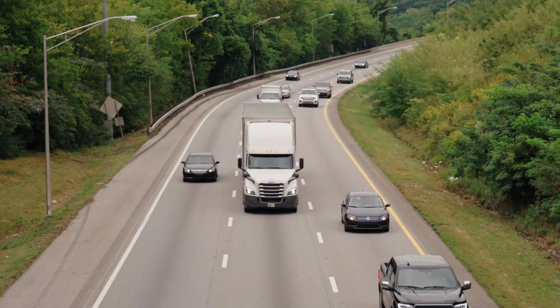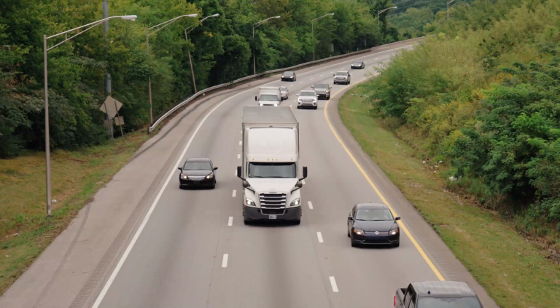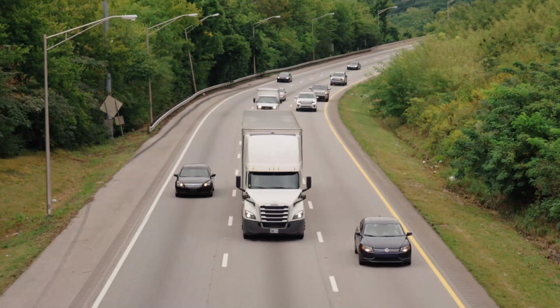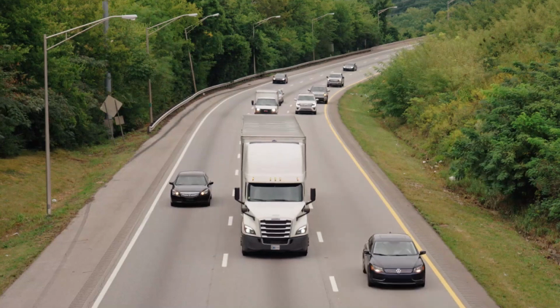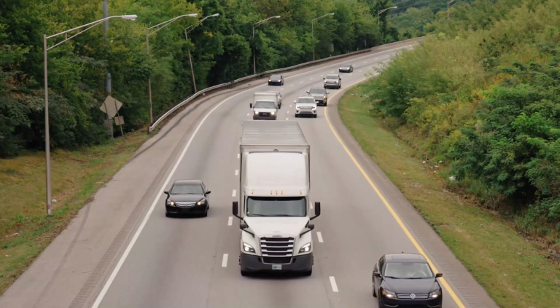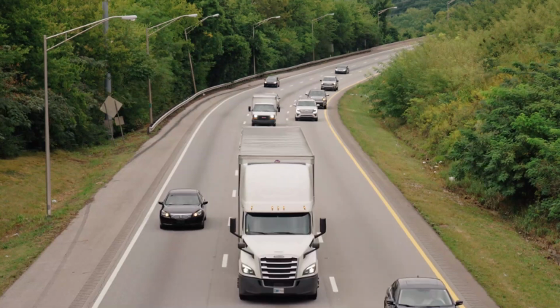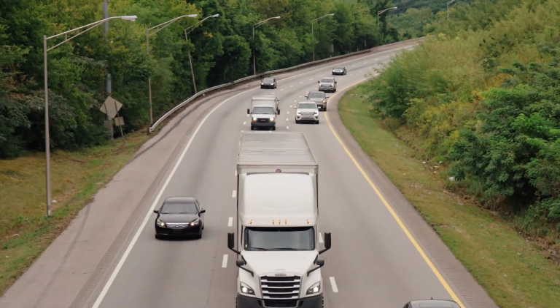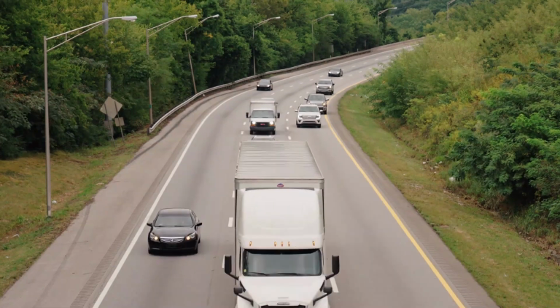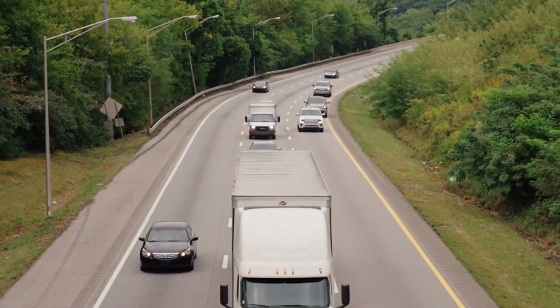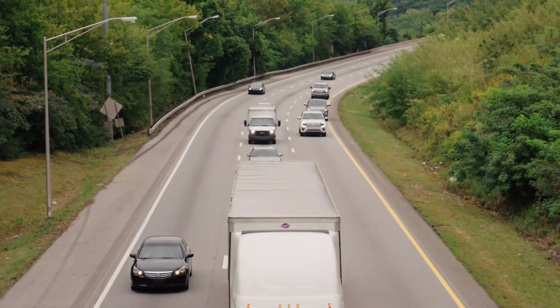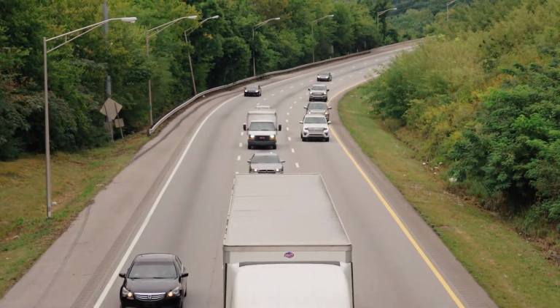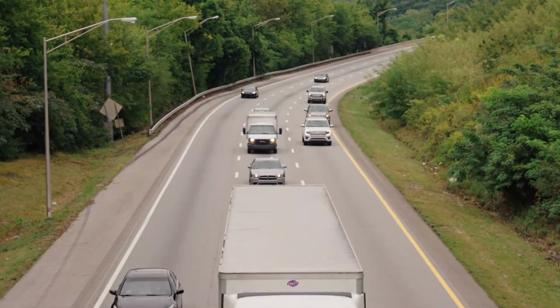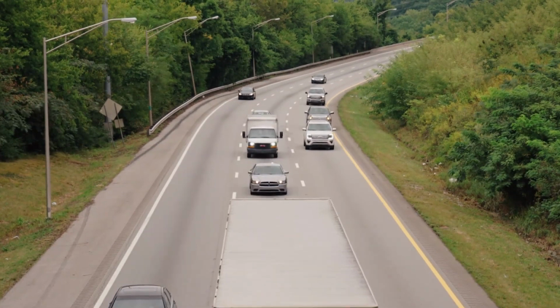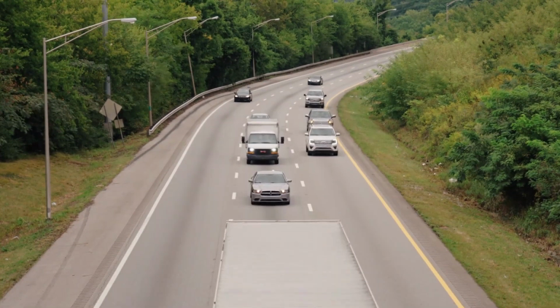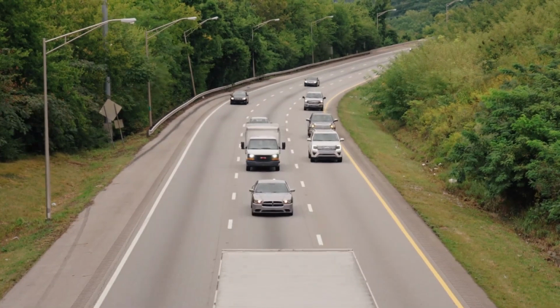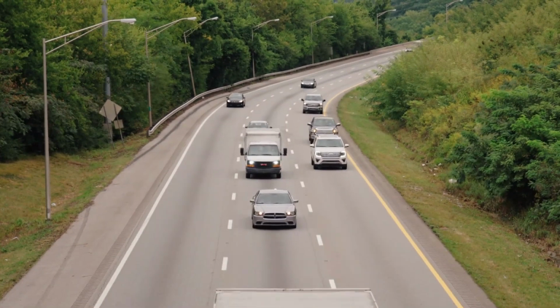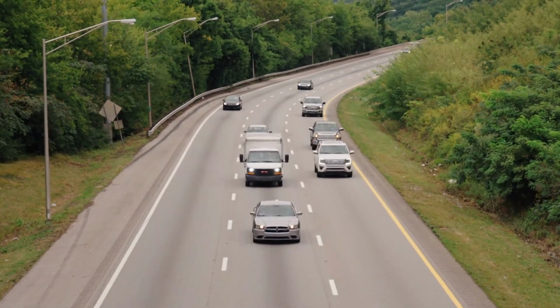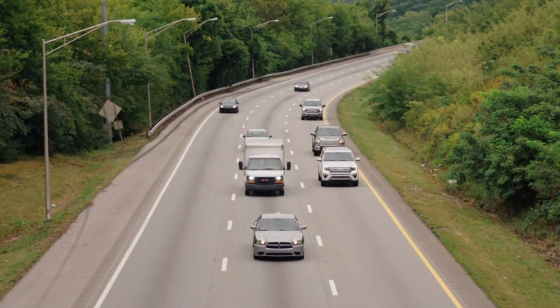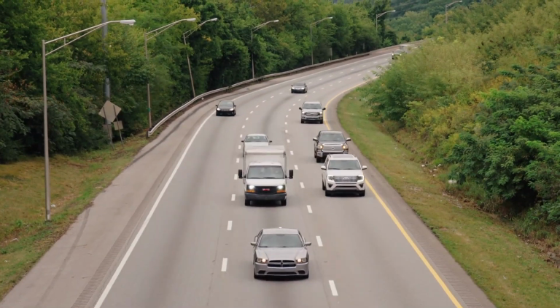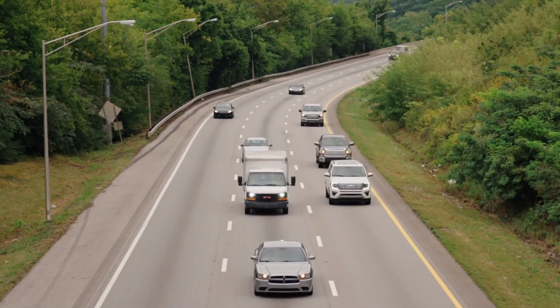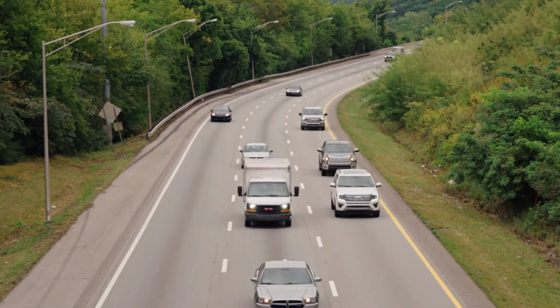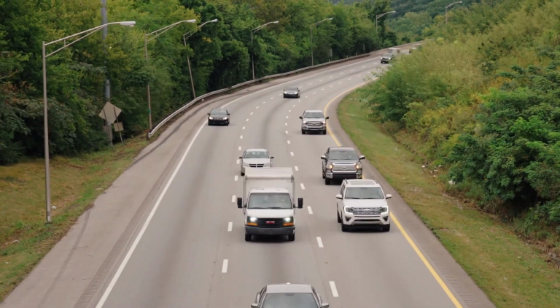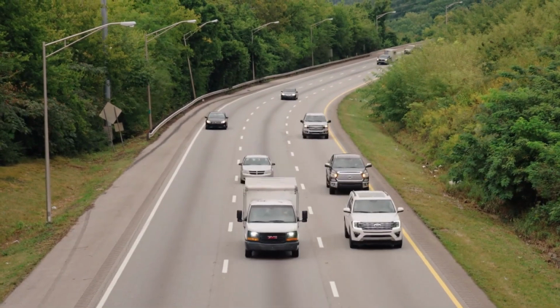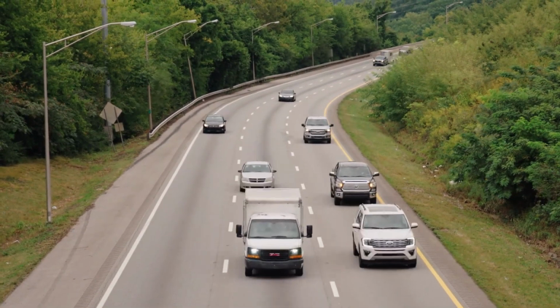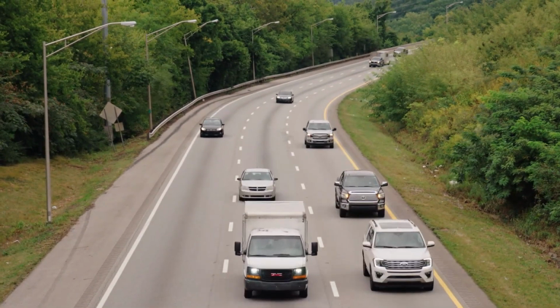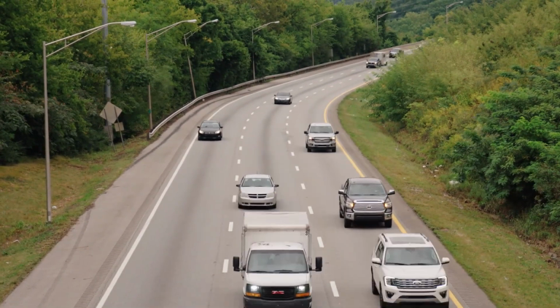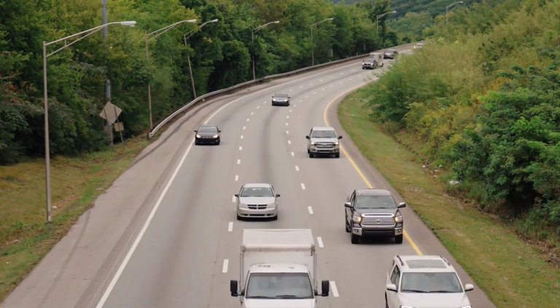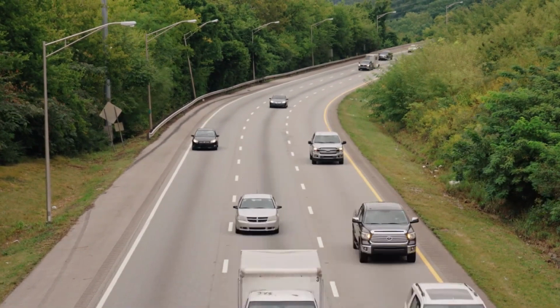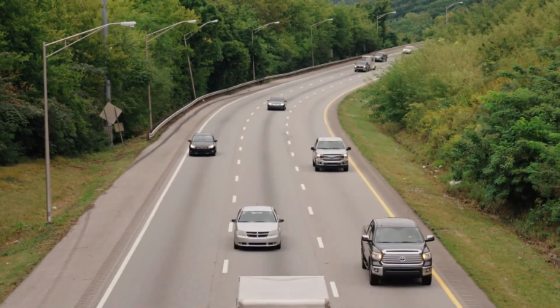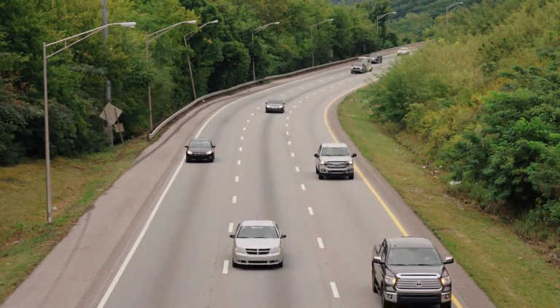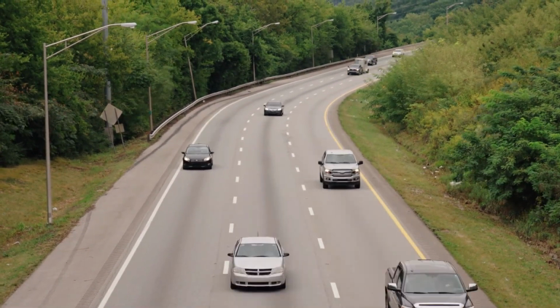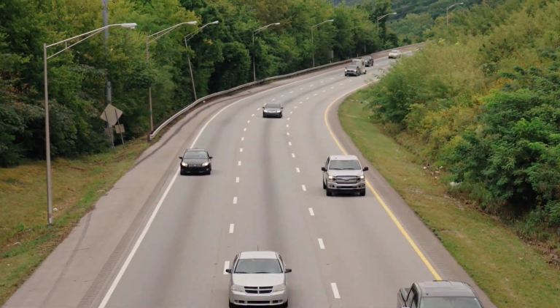In this video we are going to talk about insane road construction technologies that are on another level.